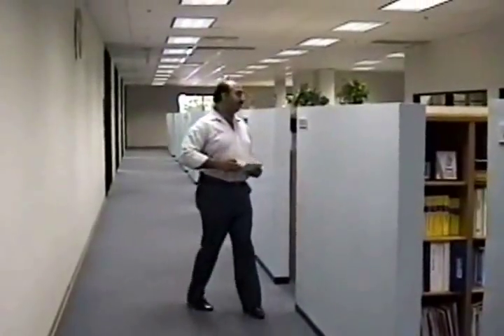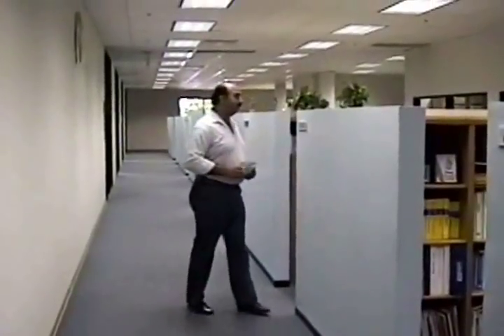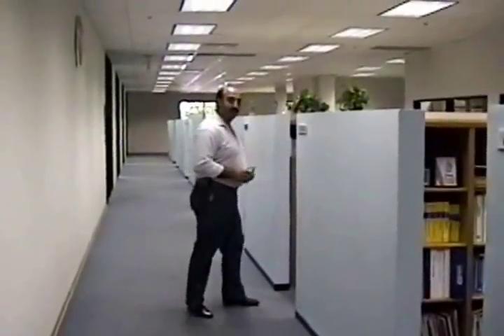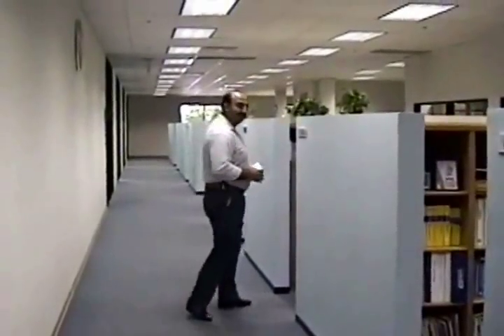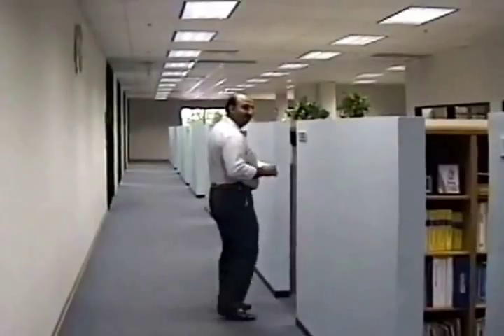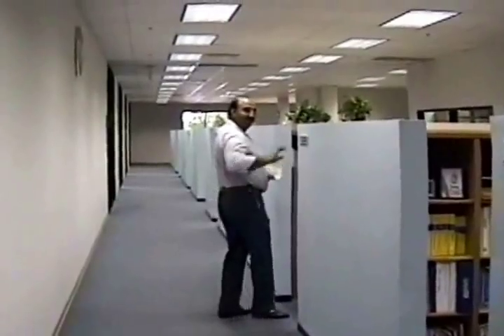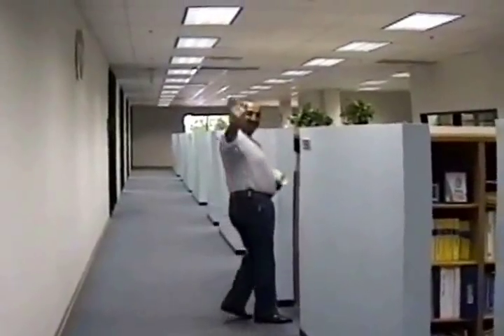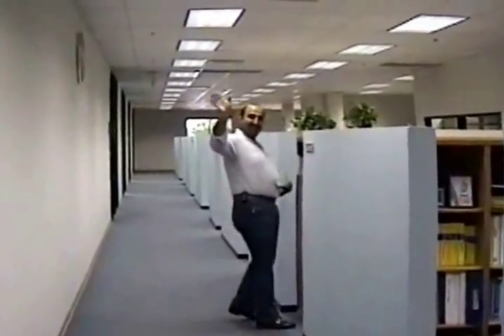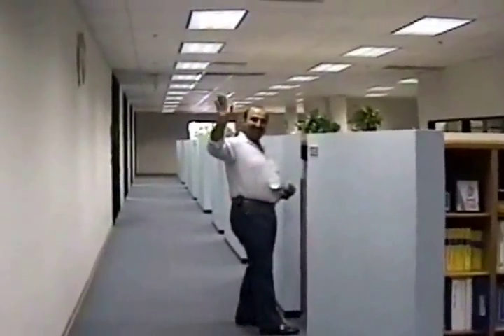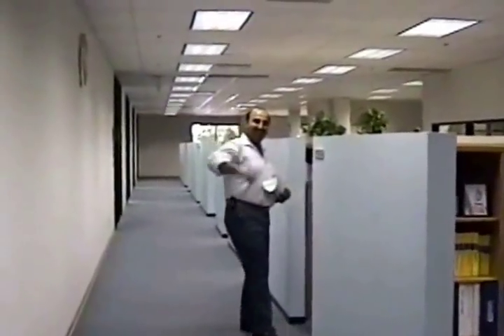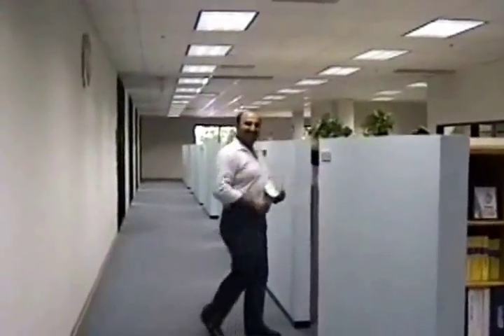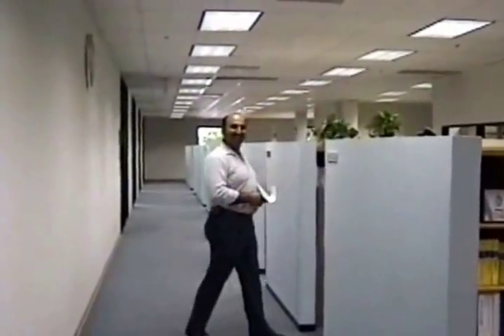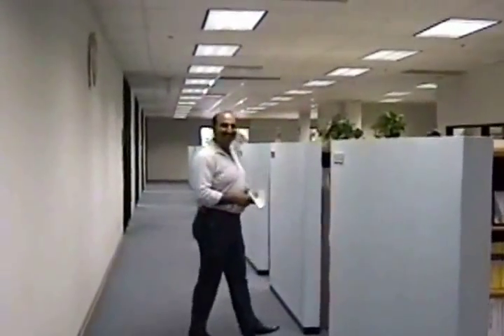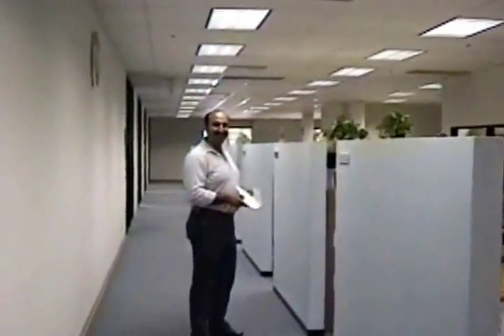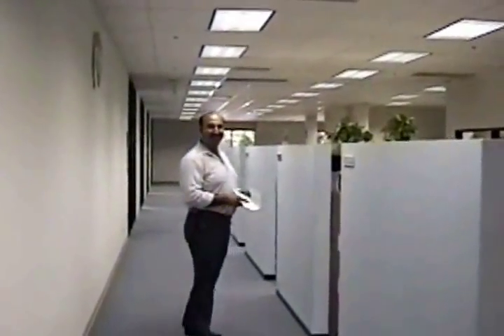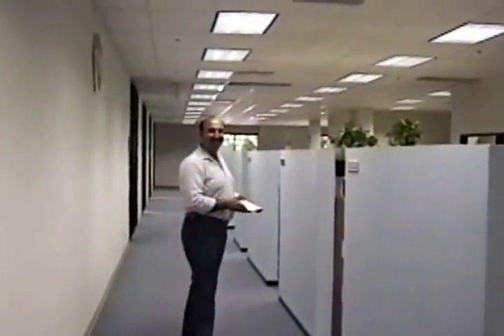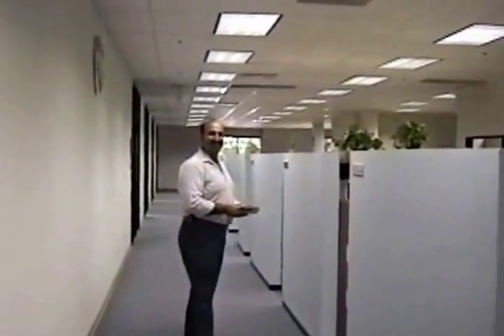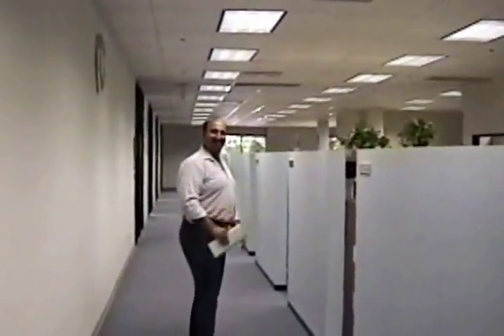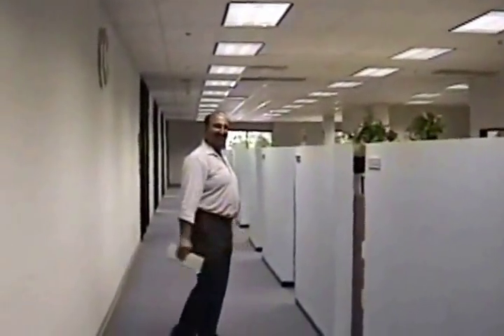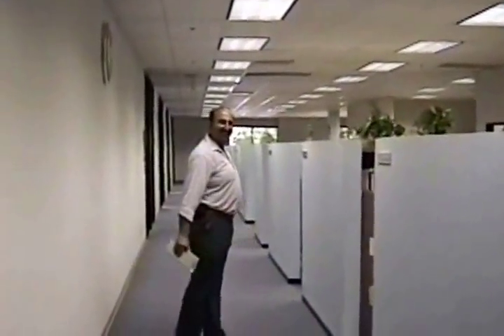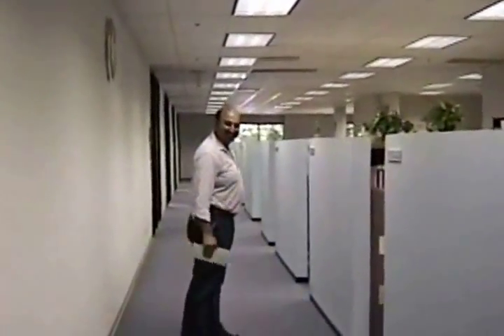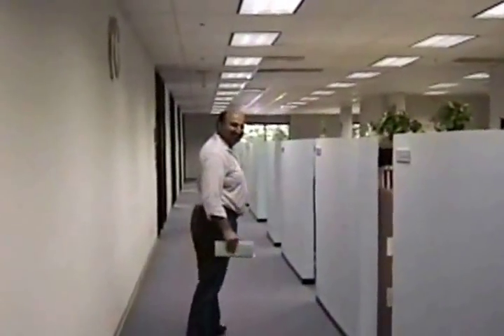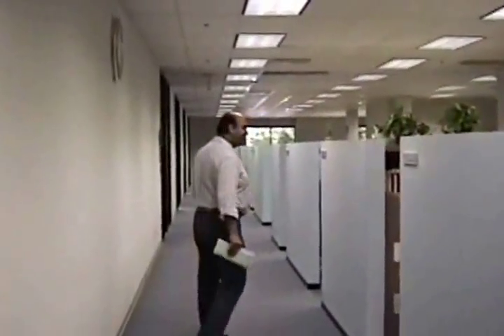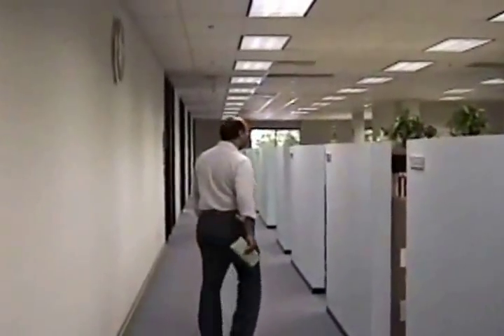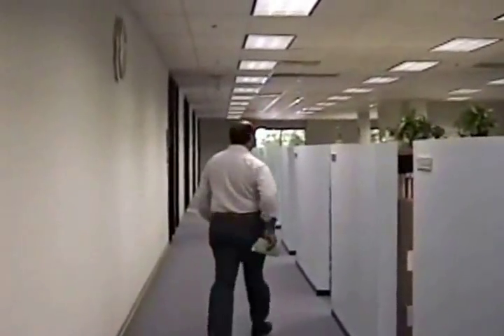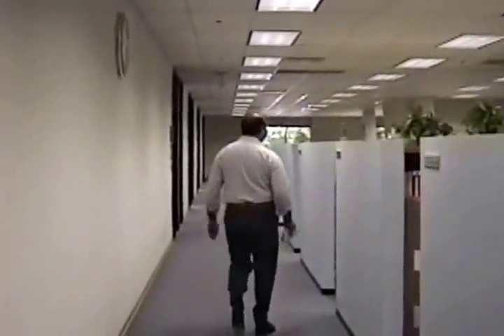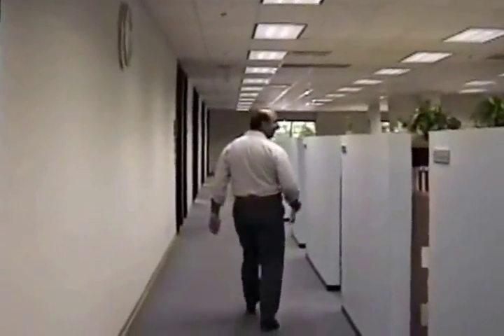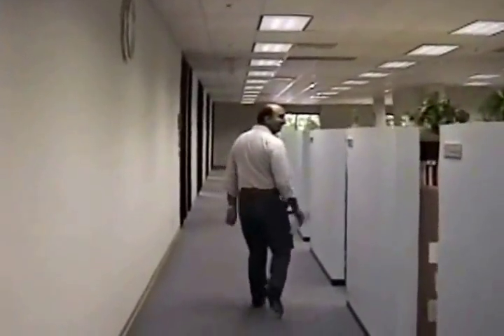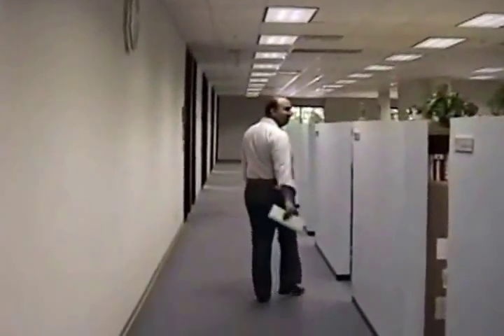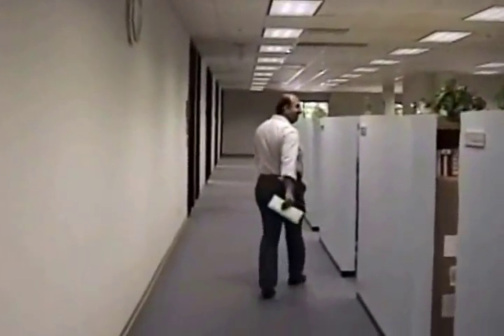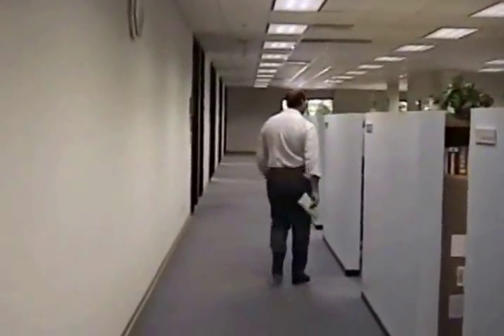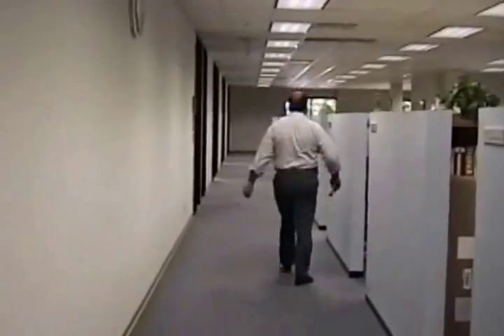That's MG right there. He keeps saying, take my picture. MG works upstairs in the test group.